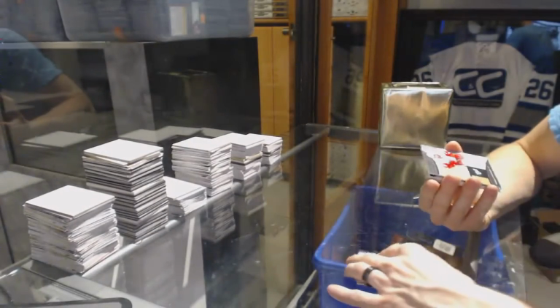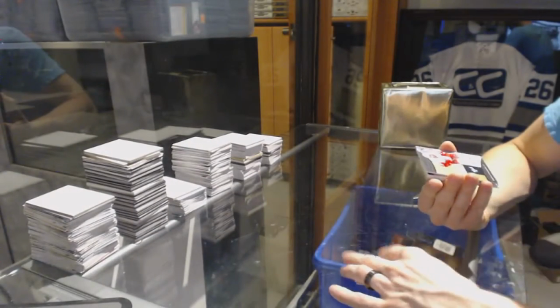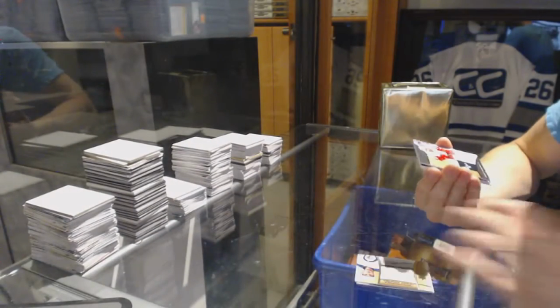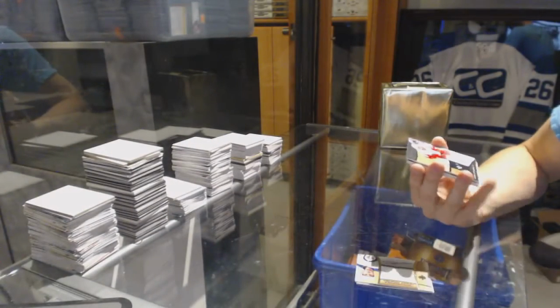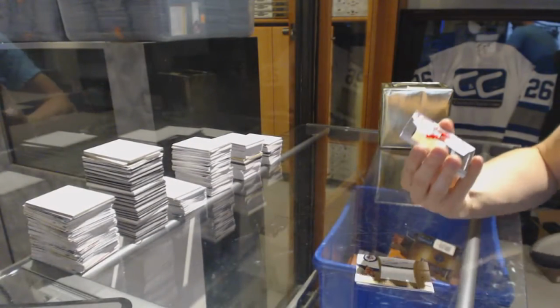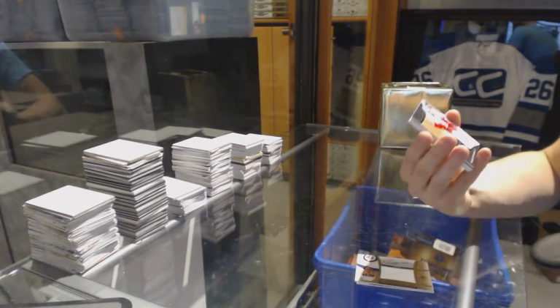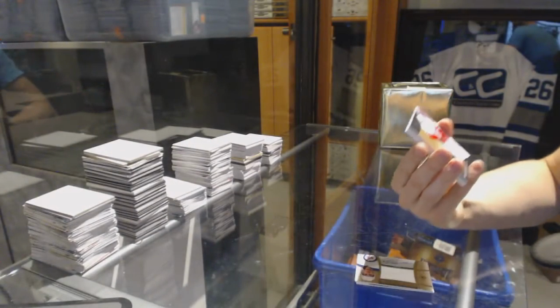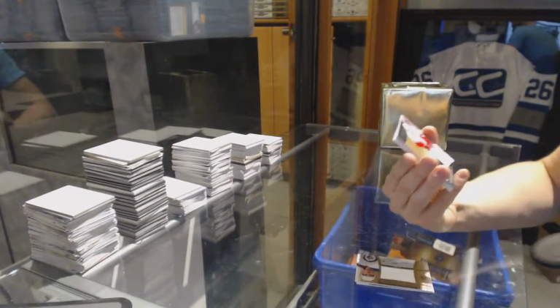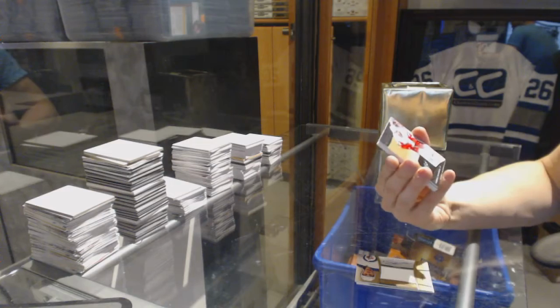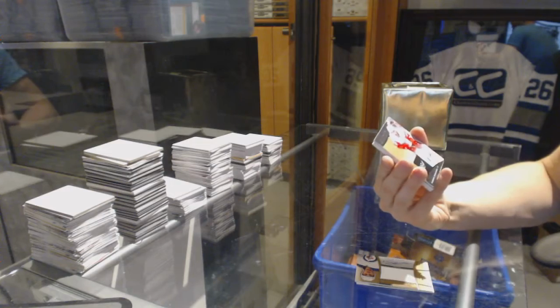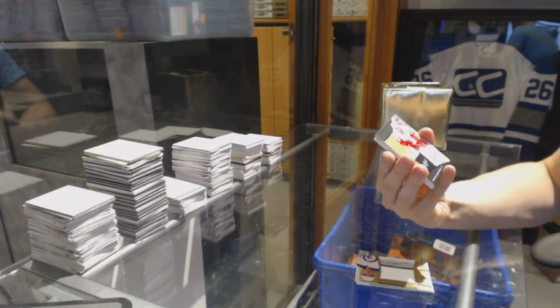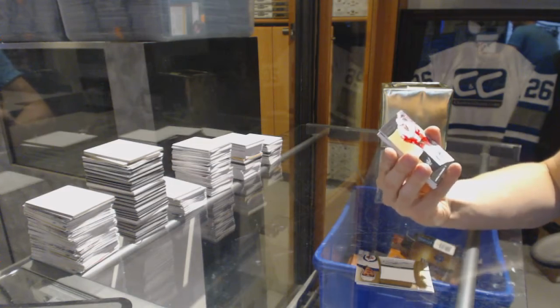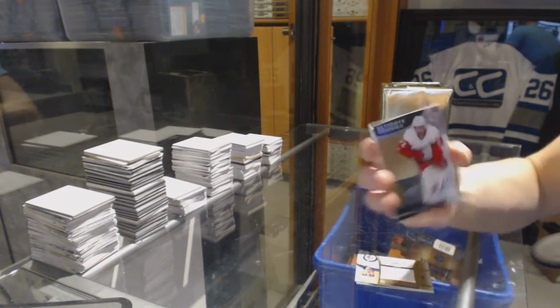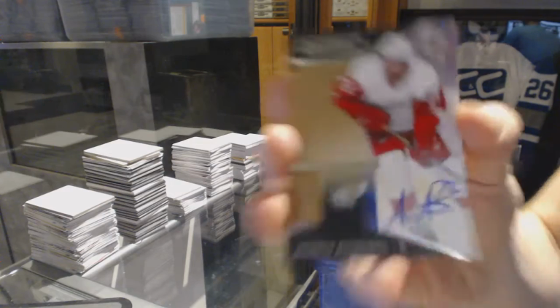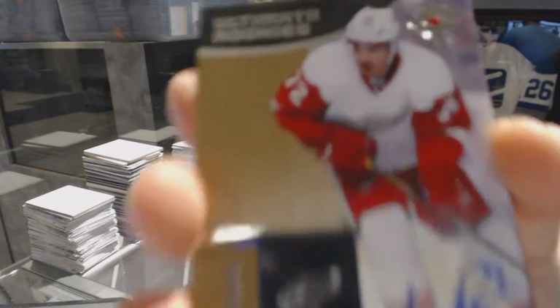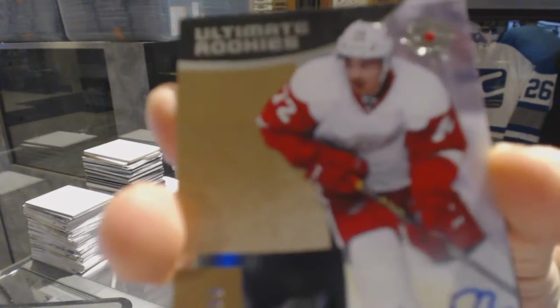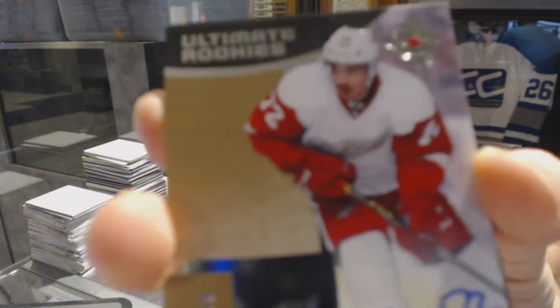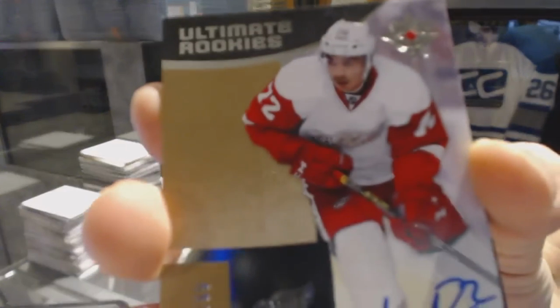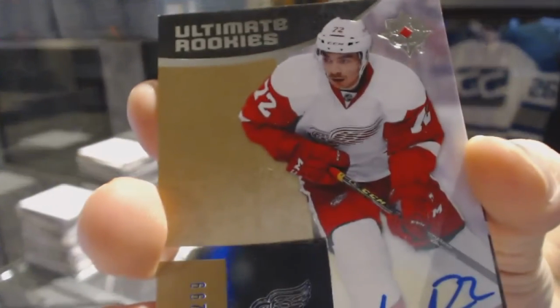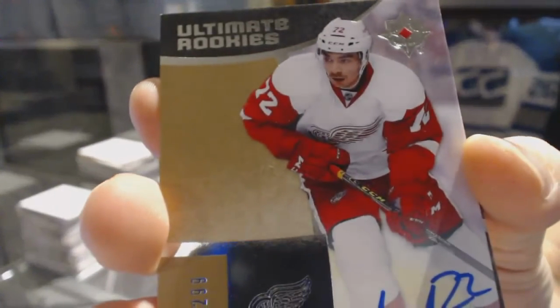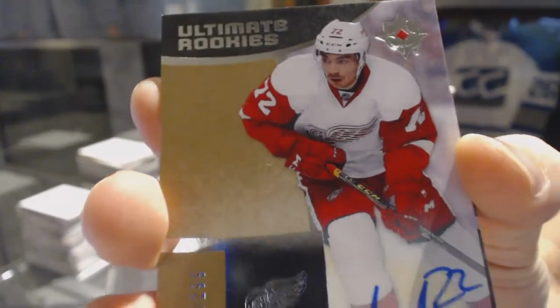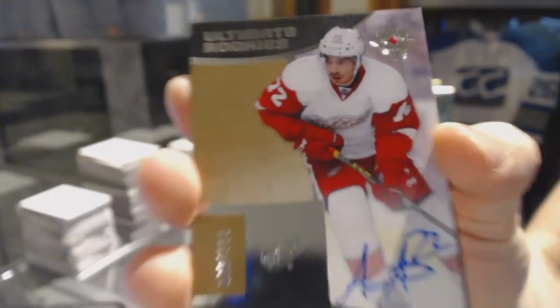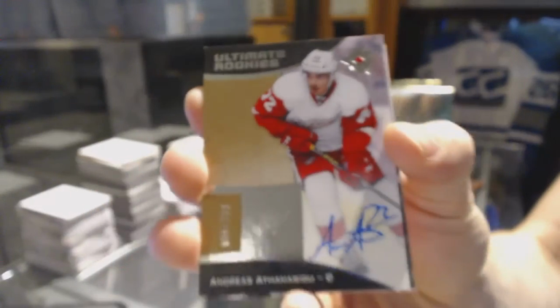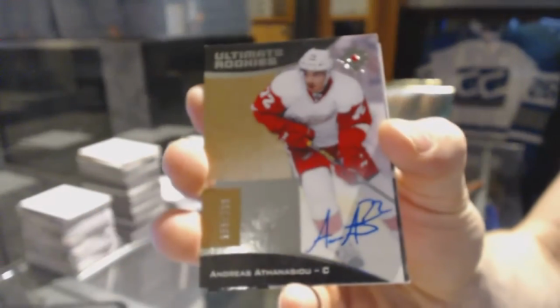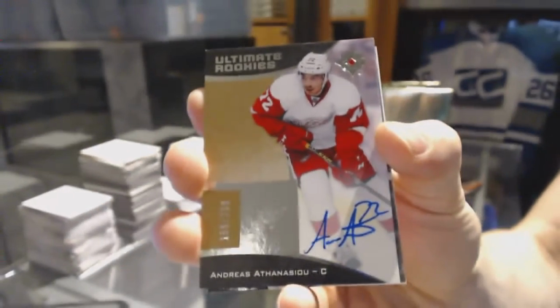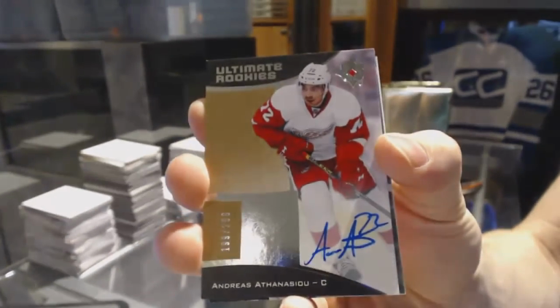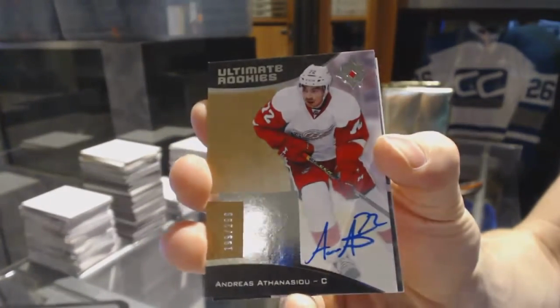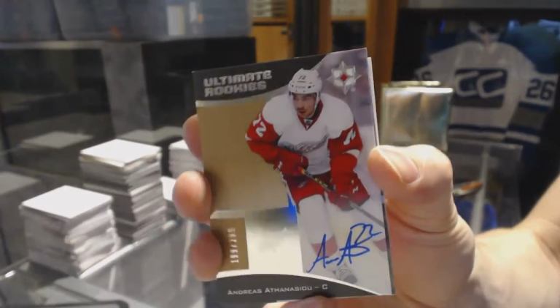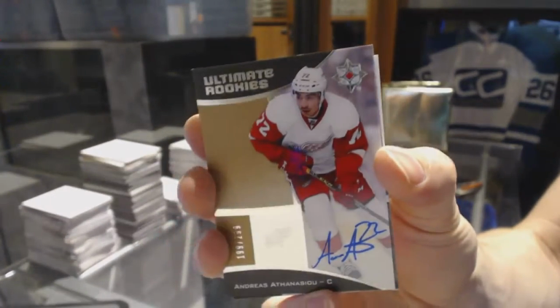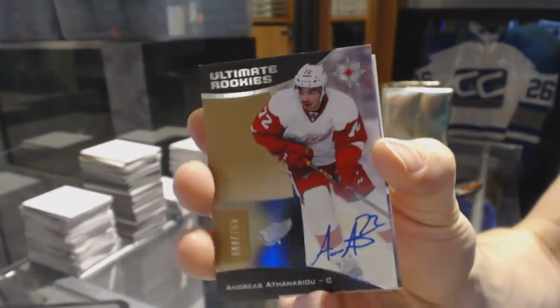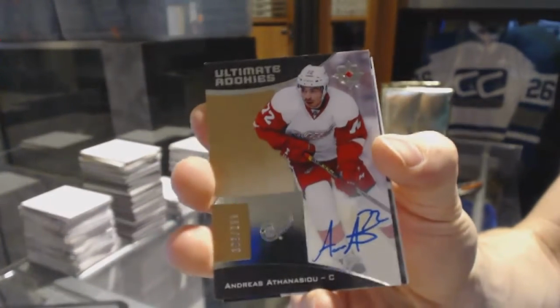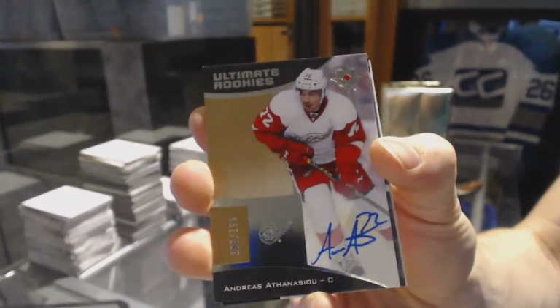We've got a Rookie Autograph, number 299, Andres Athanasiu.